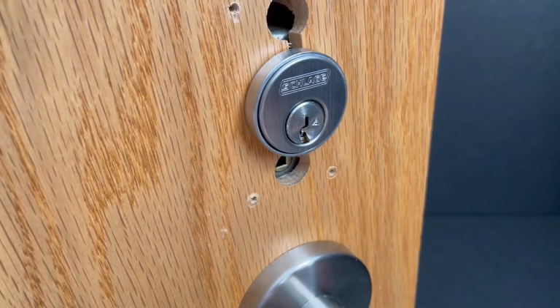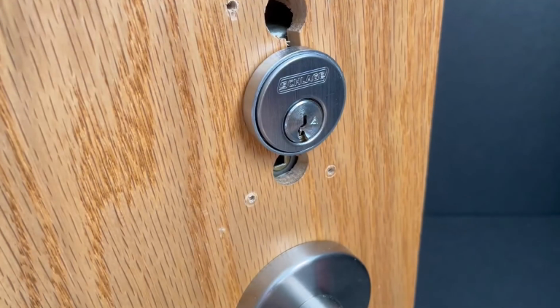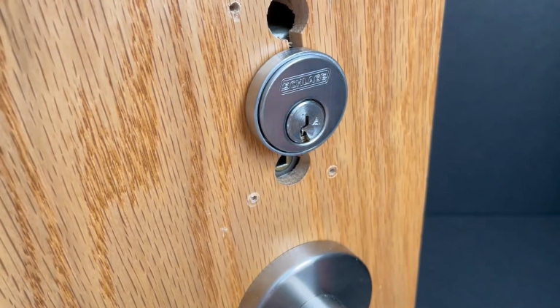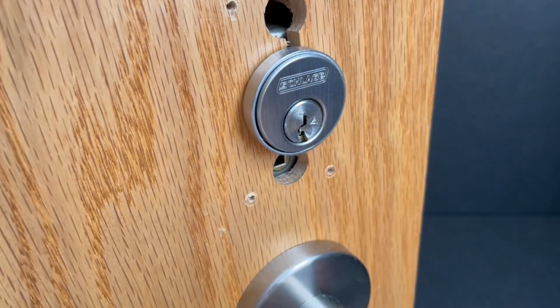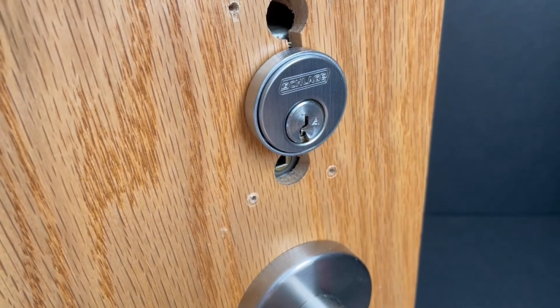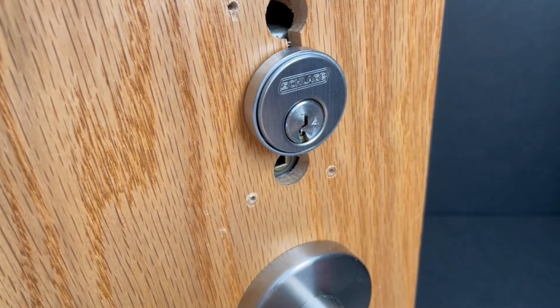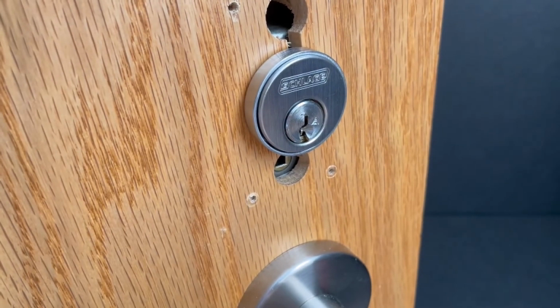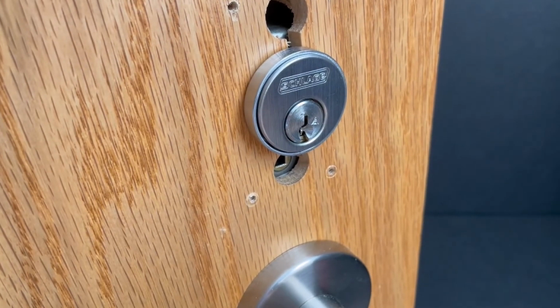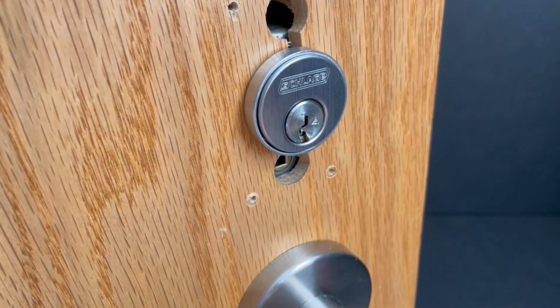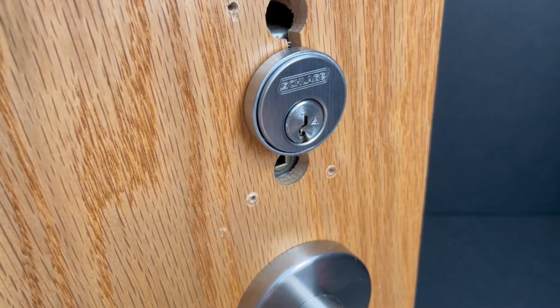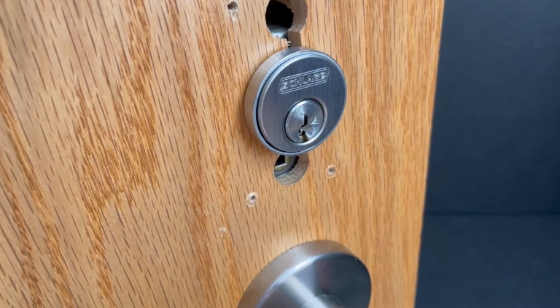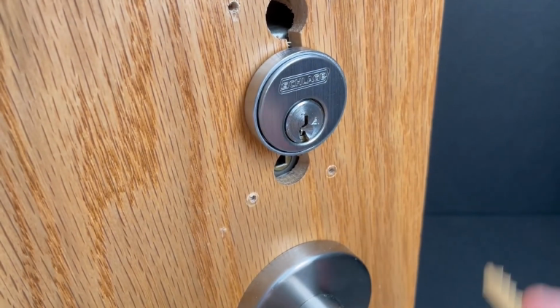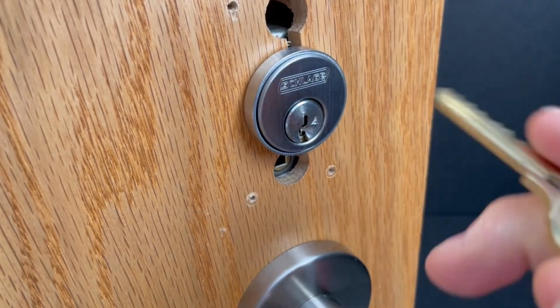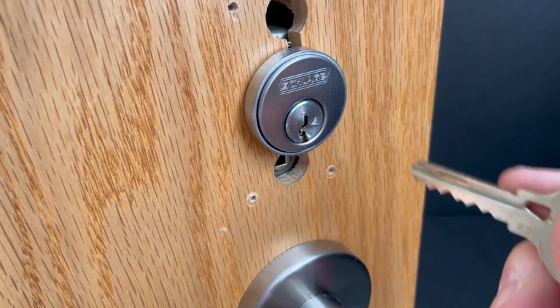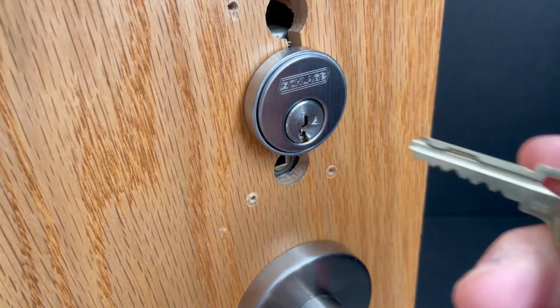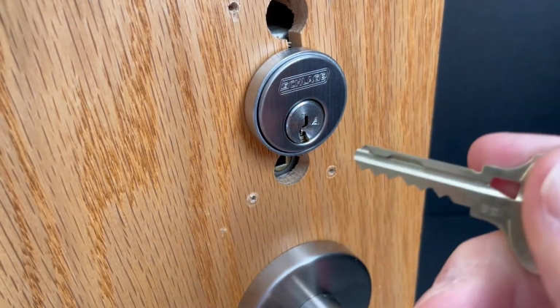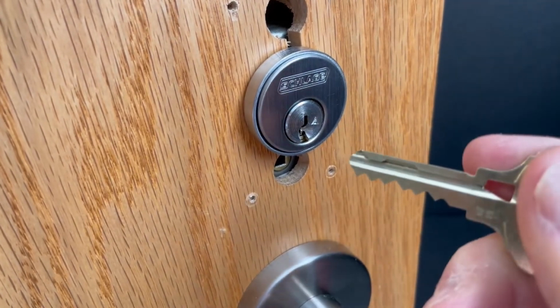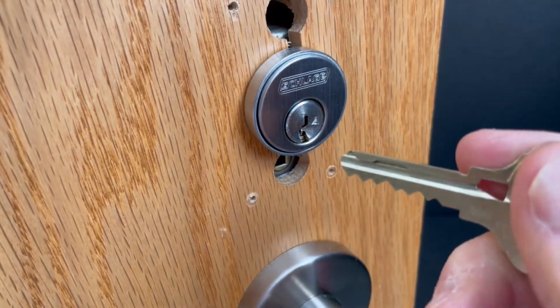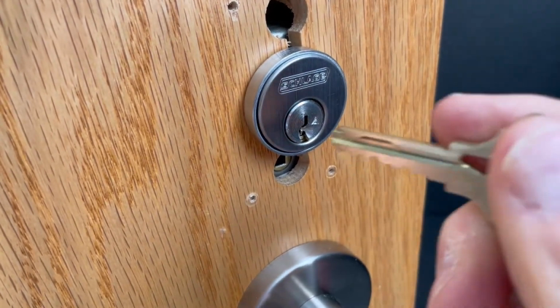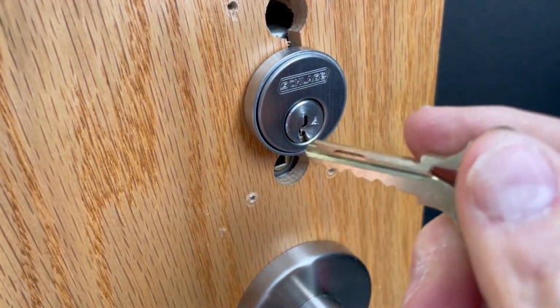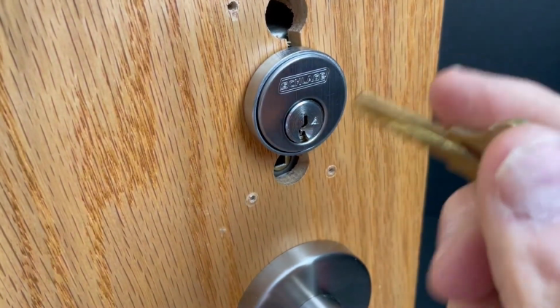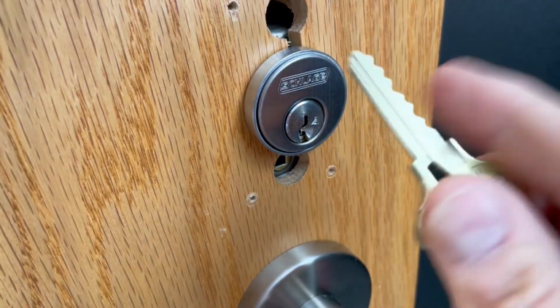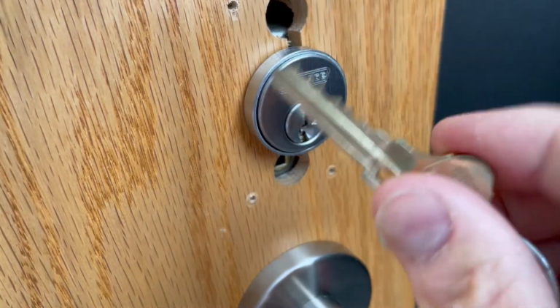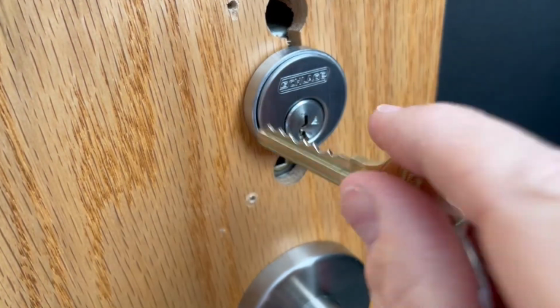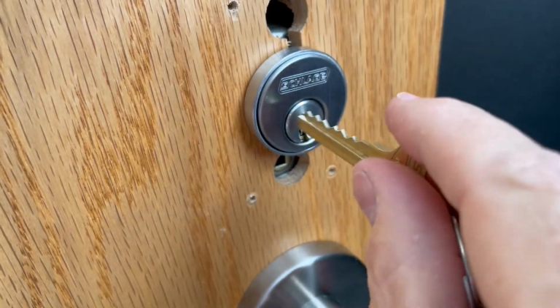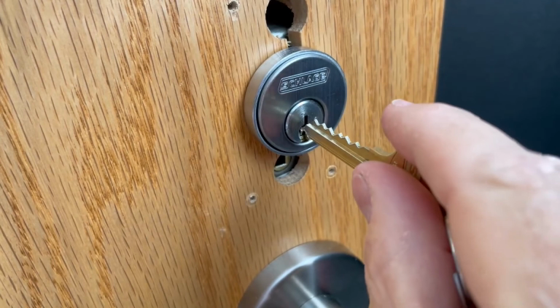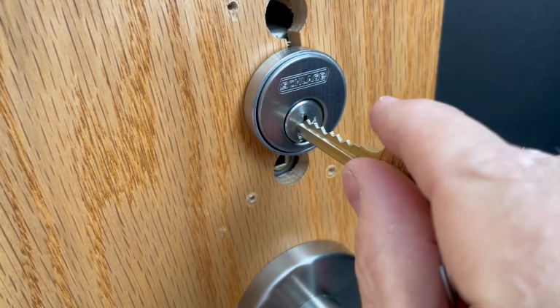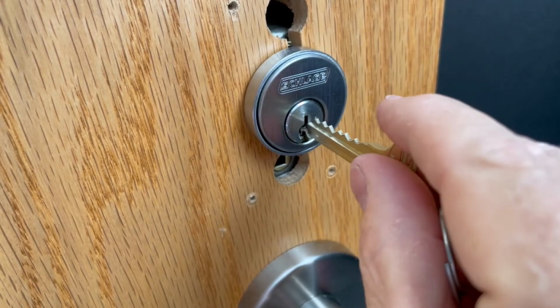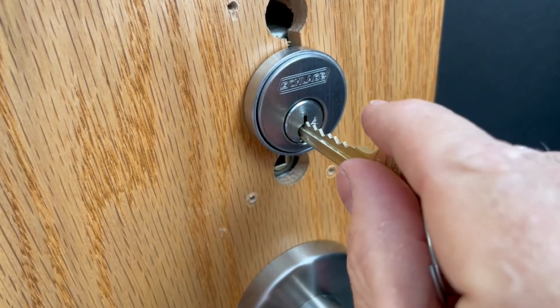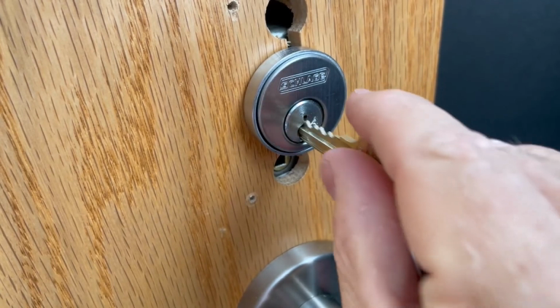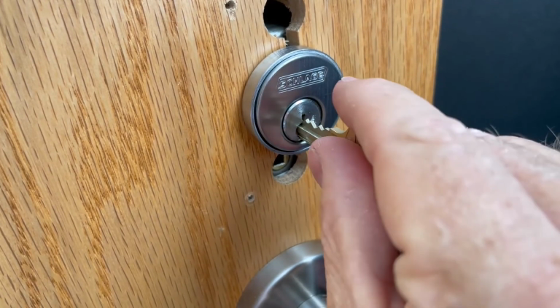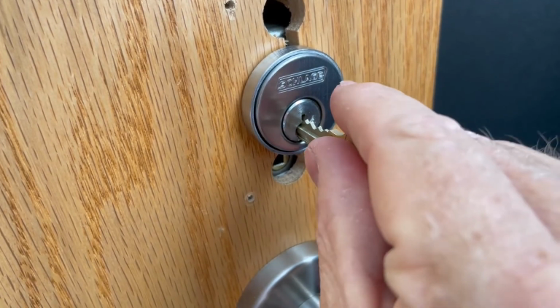Here we demonstrate the same operation with the conventional mortise cylinder with the construction key insert.